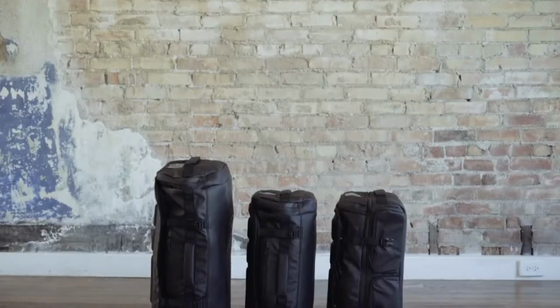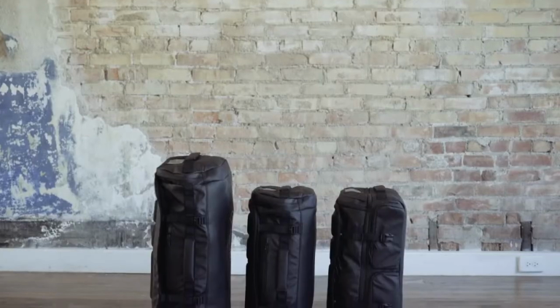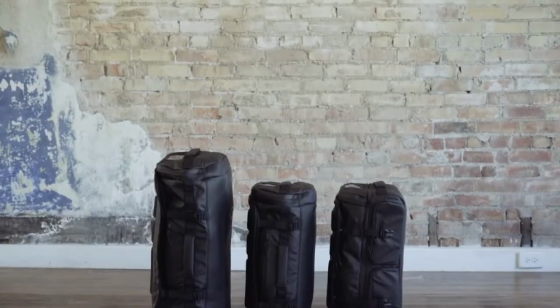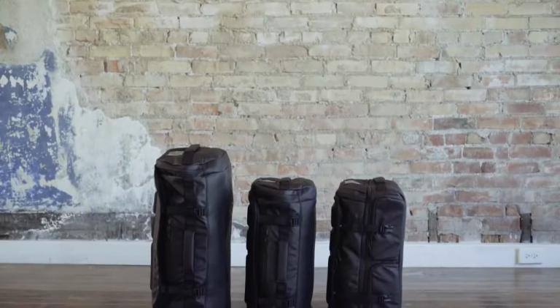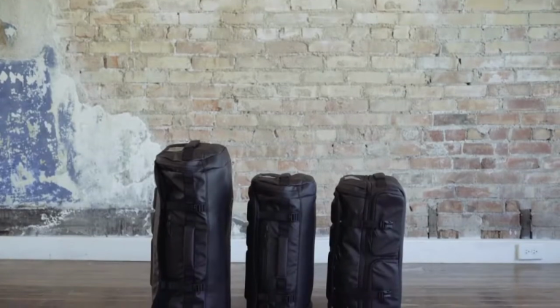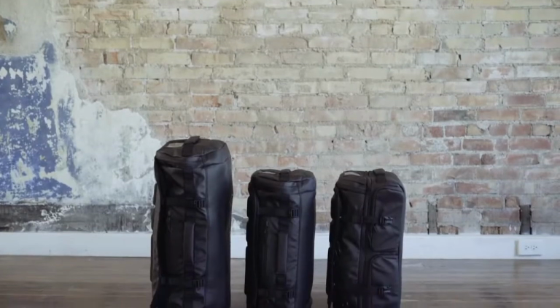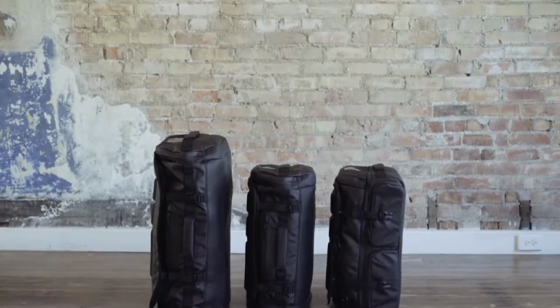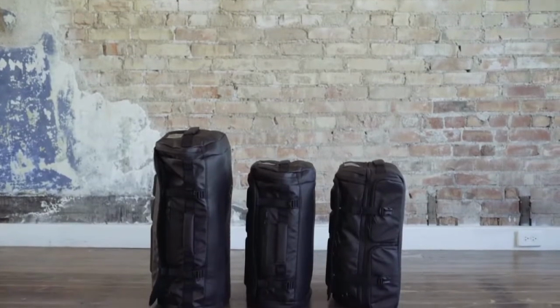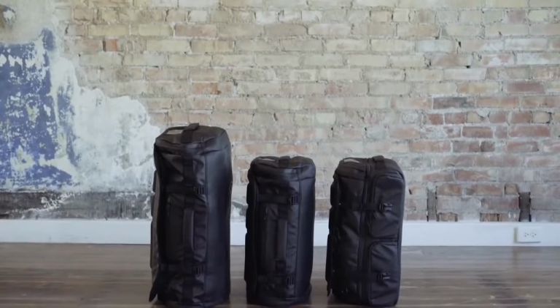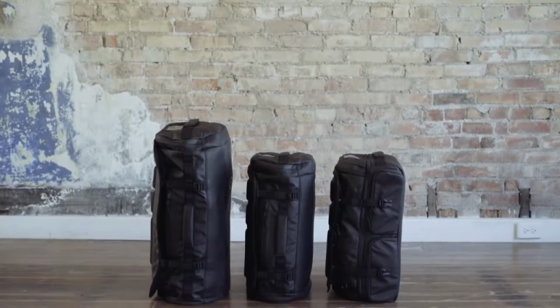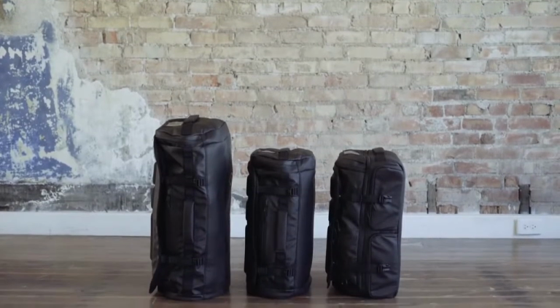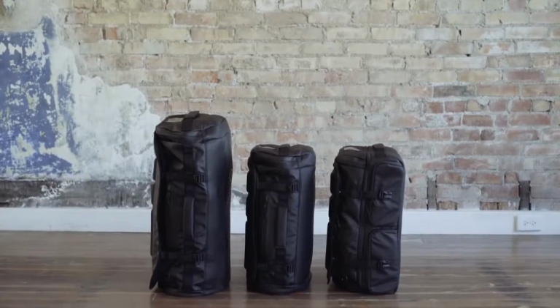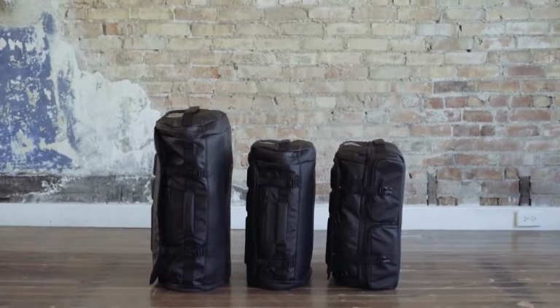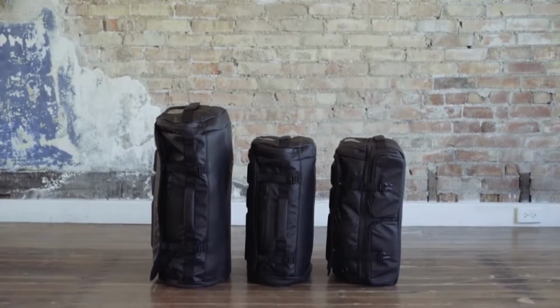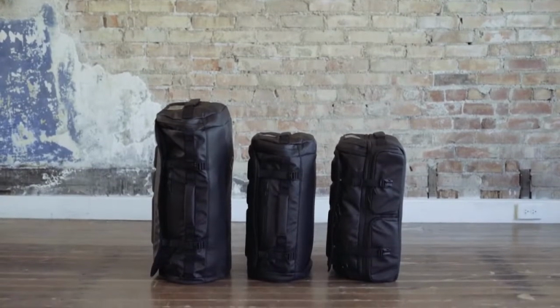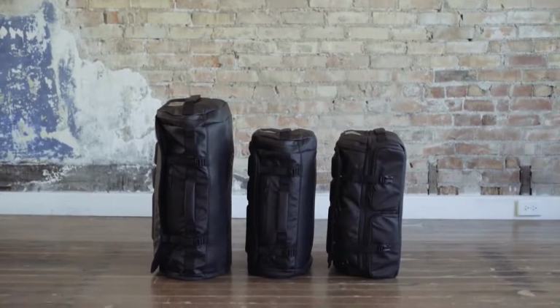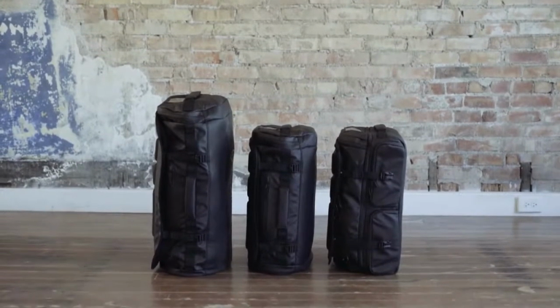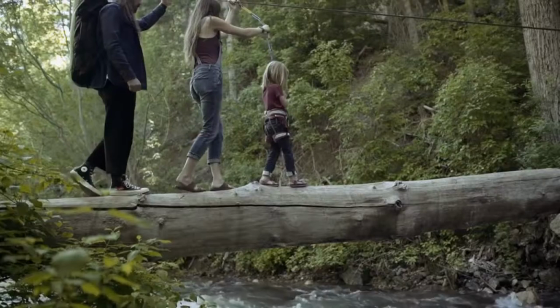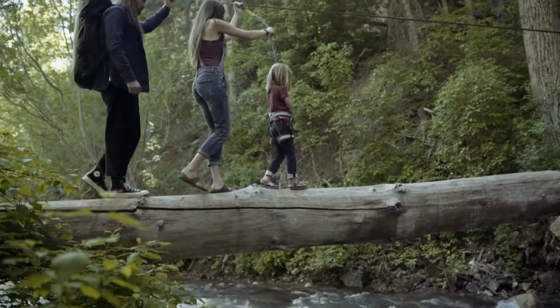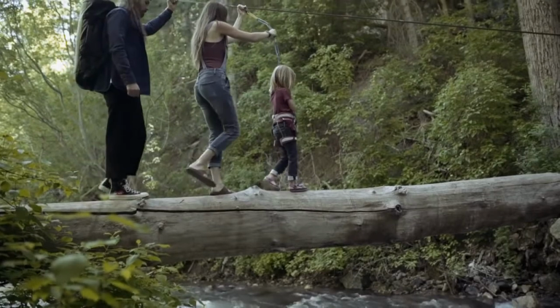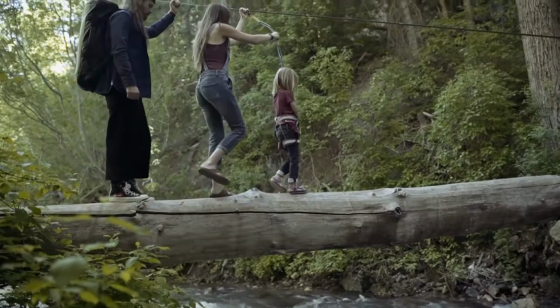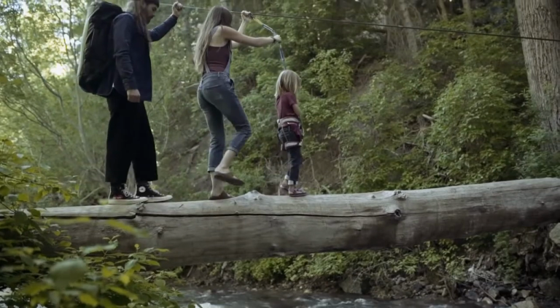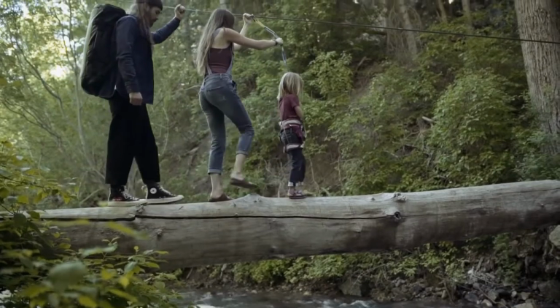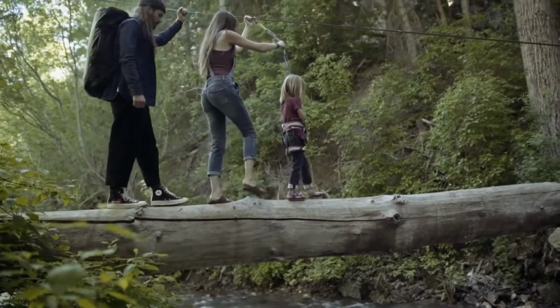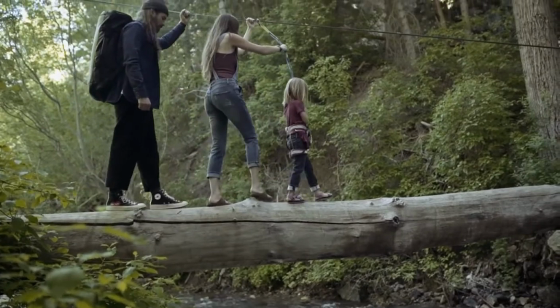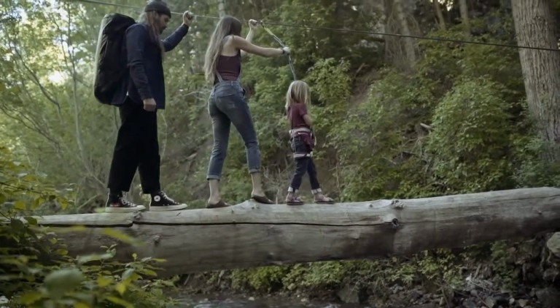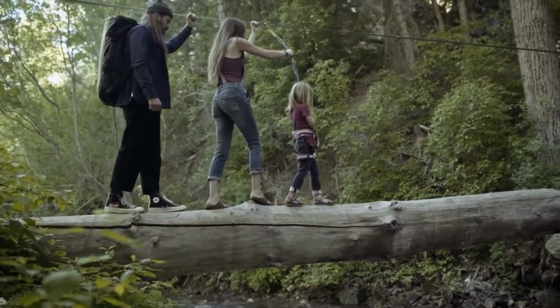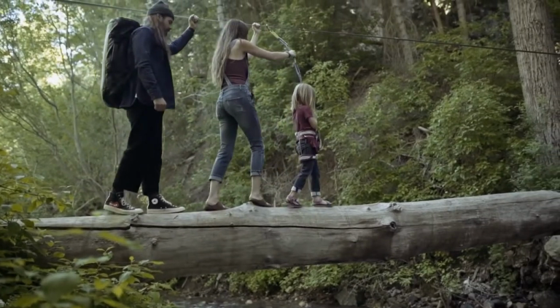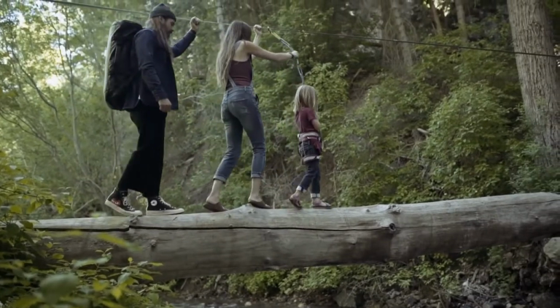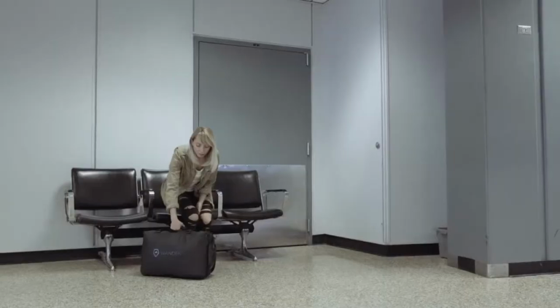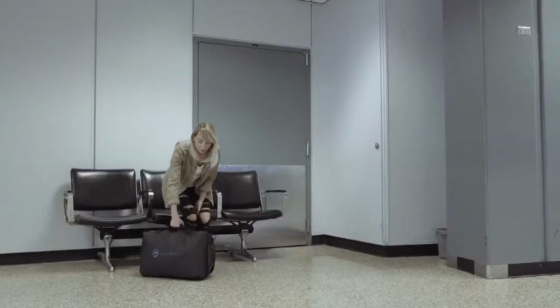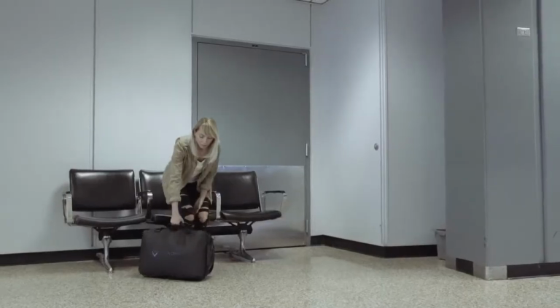Meet the Hexad Duffel — more functional than a traditional duffel bag, more versatile than a dedicated travel bag.